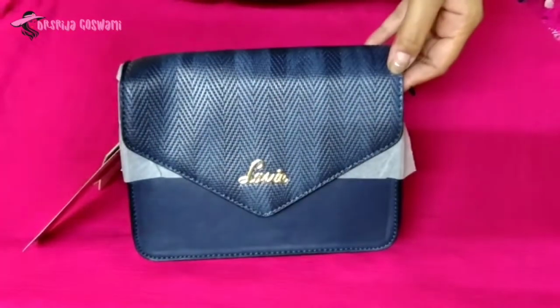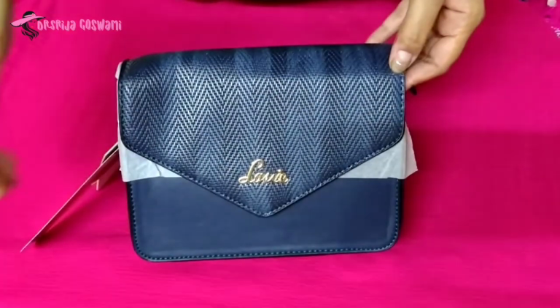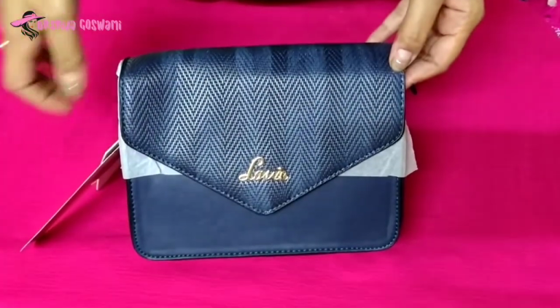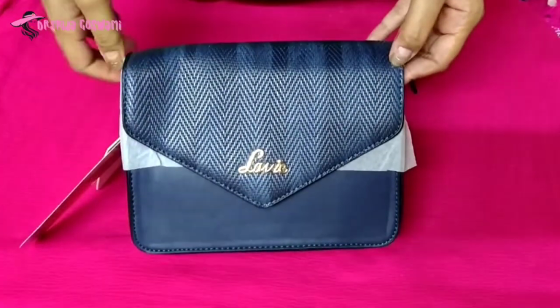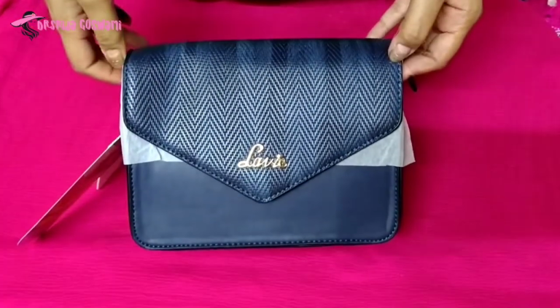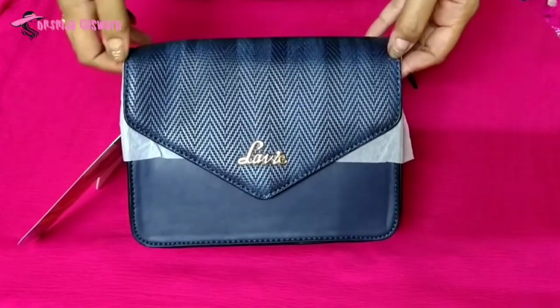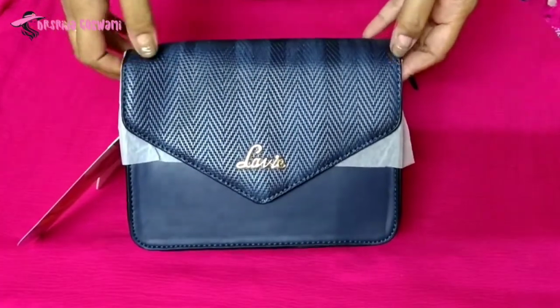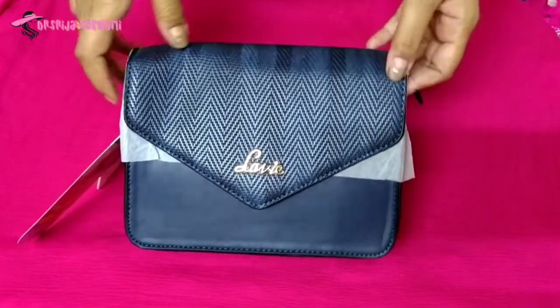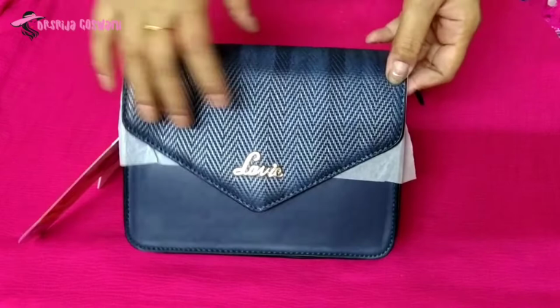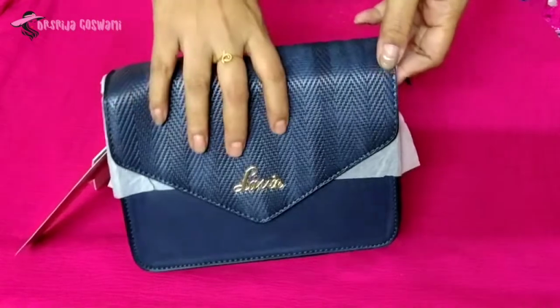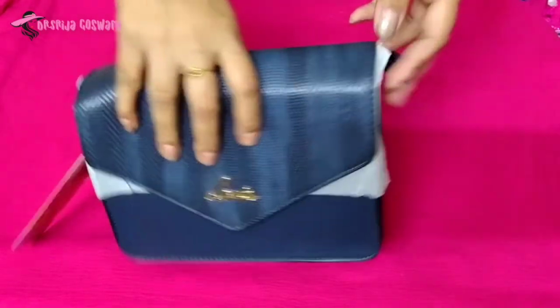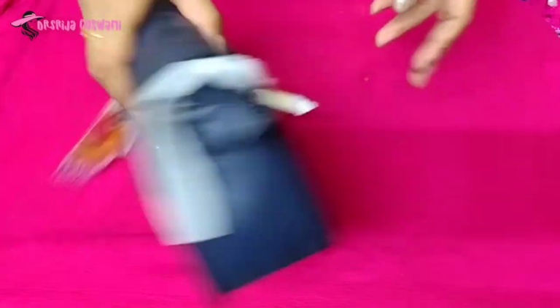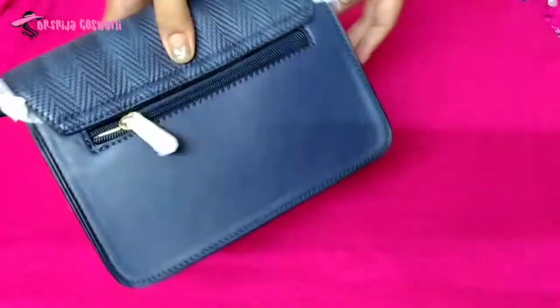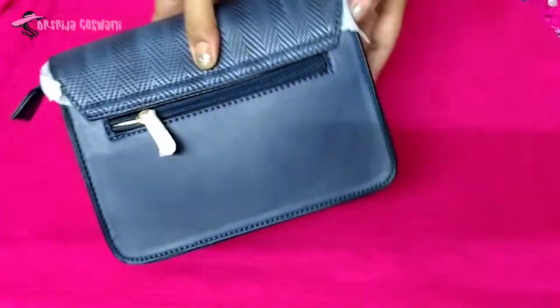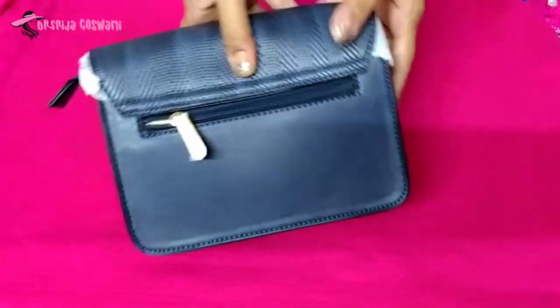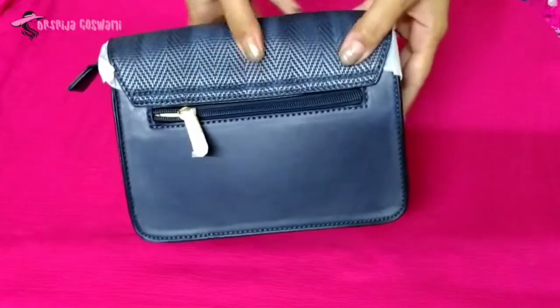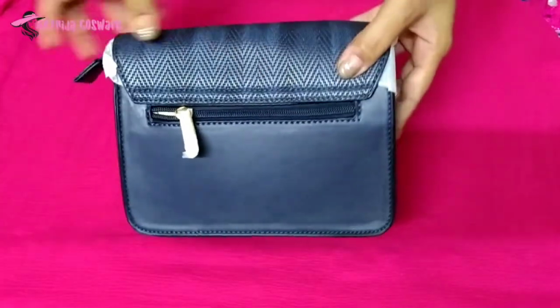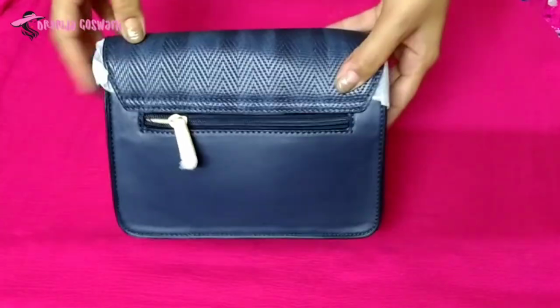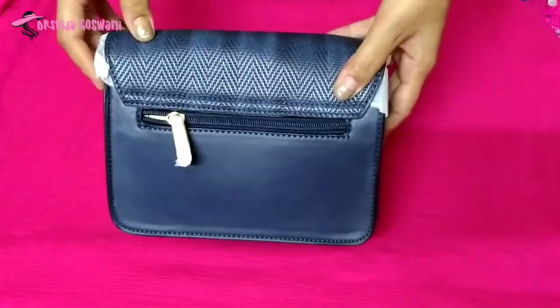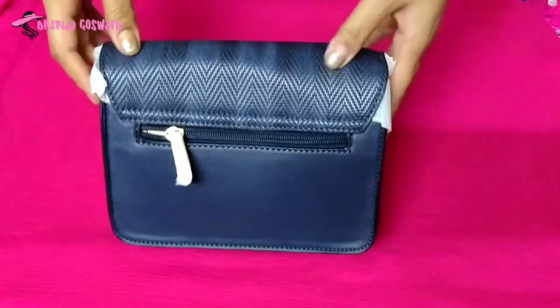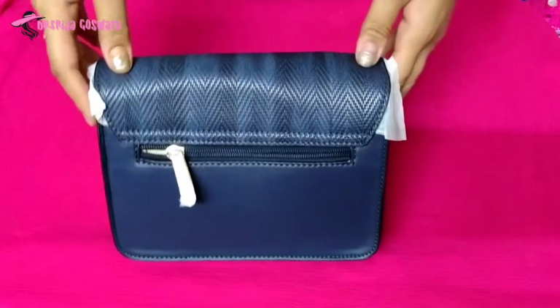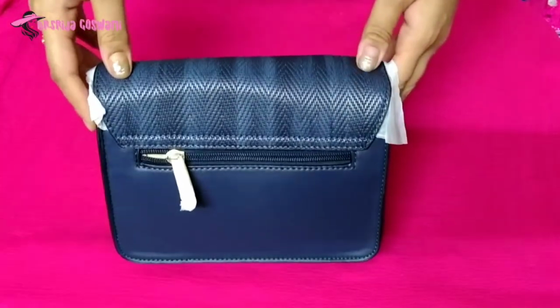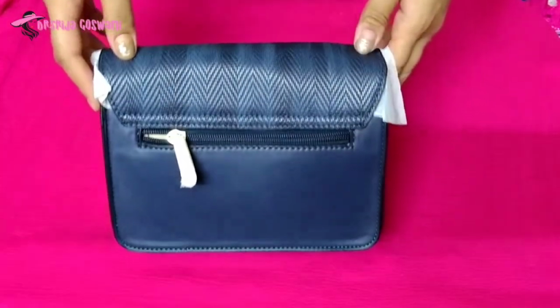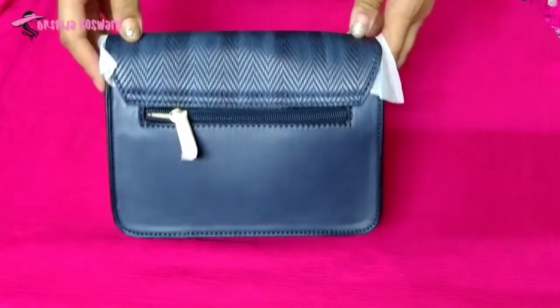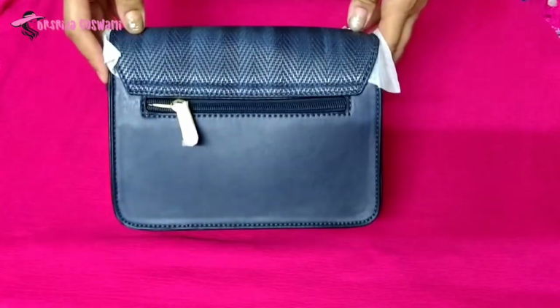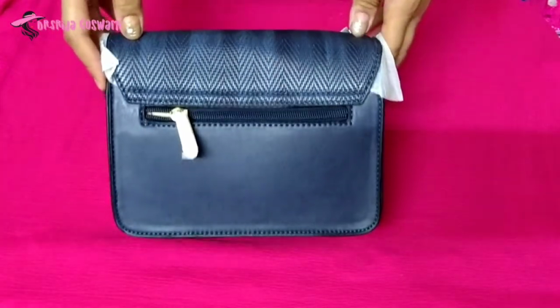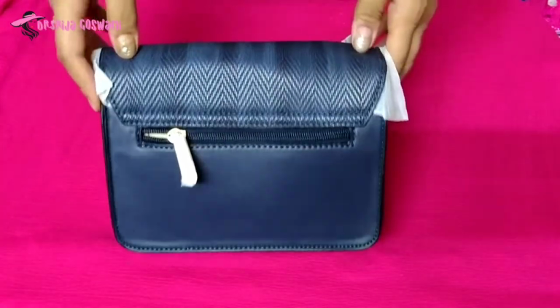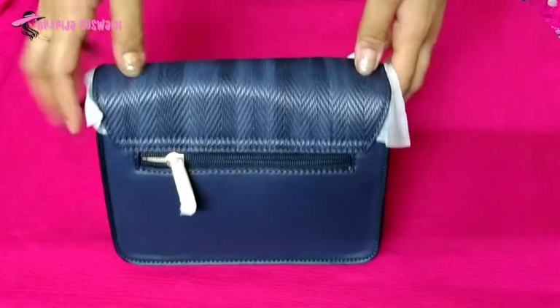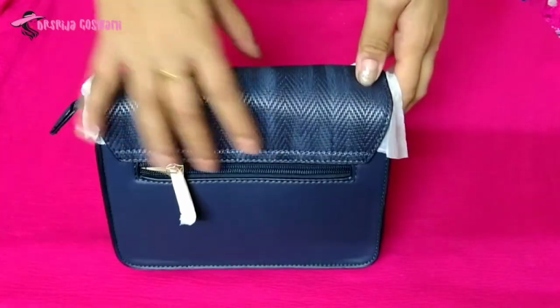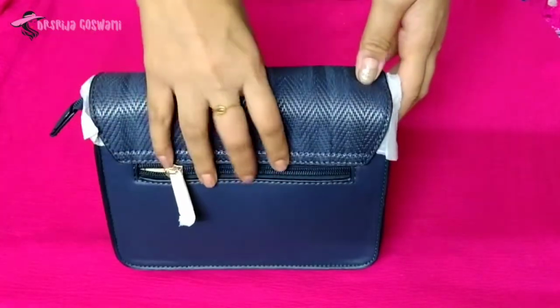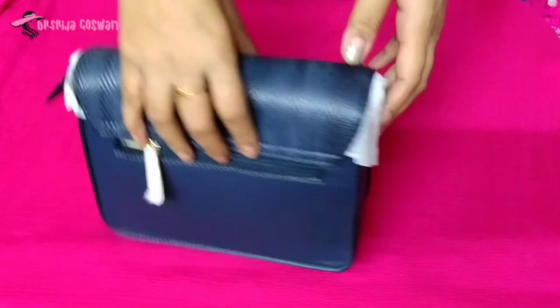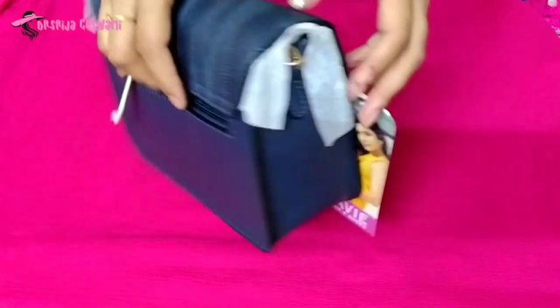This is made of premium quality fox leather and it is in a navy colour.